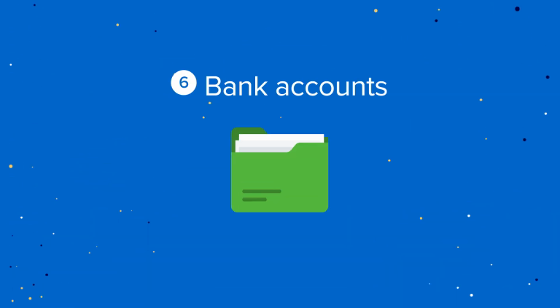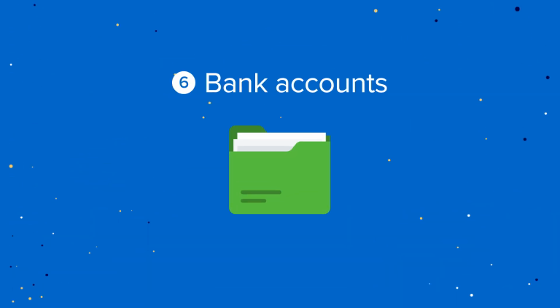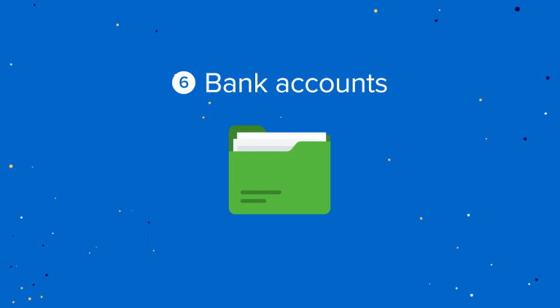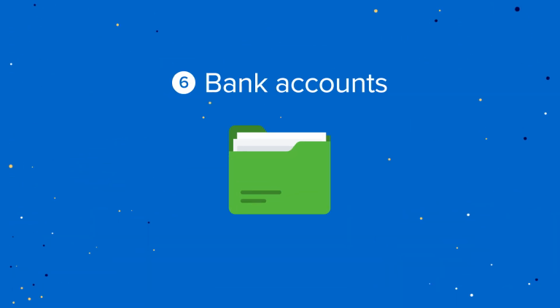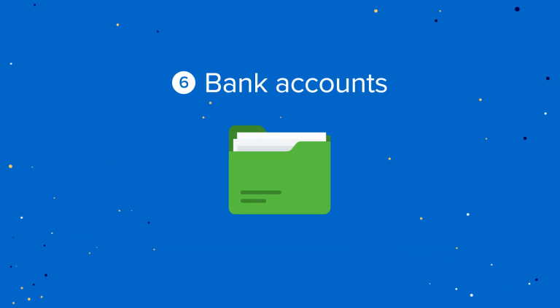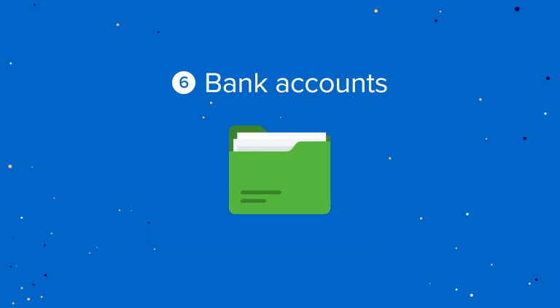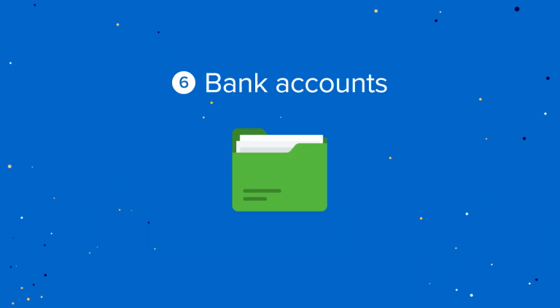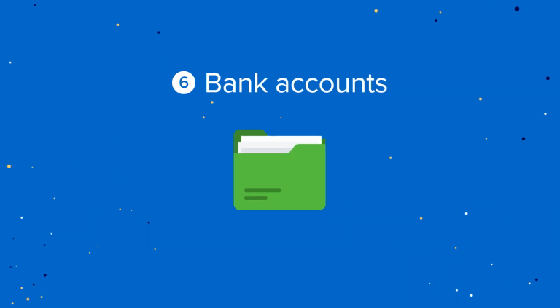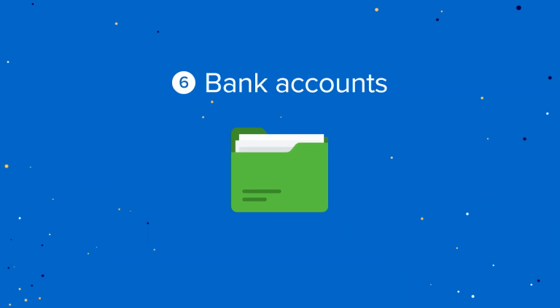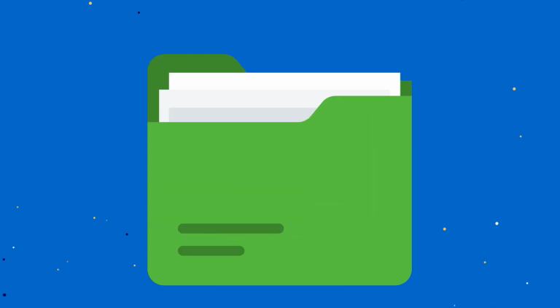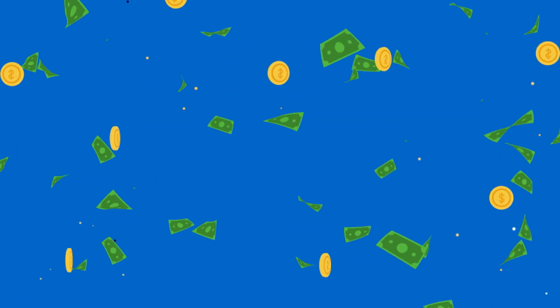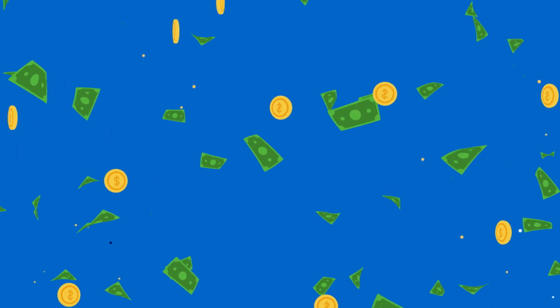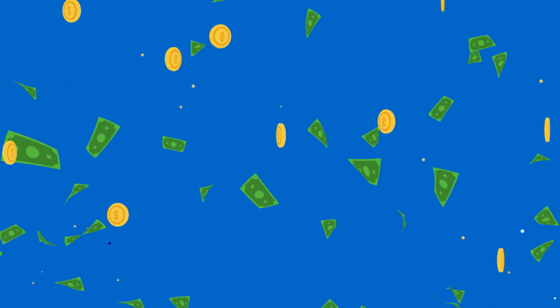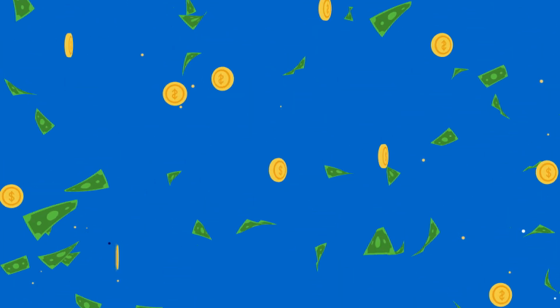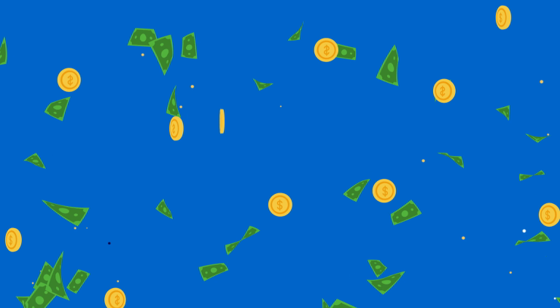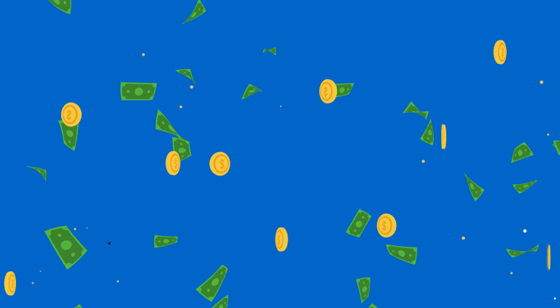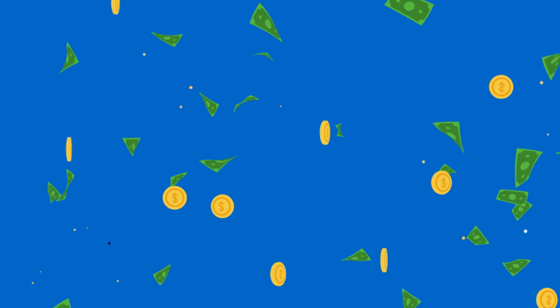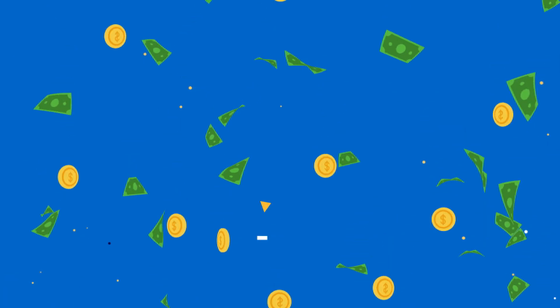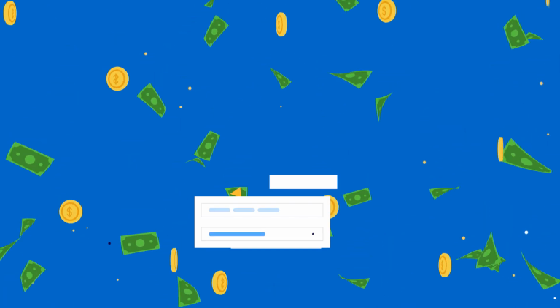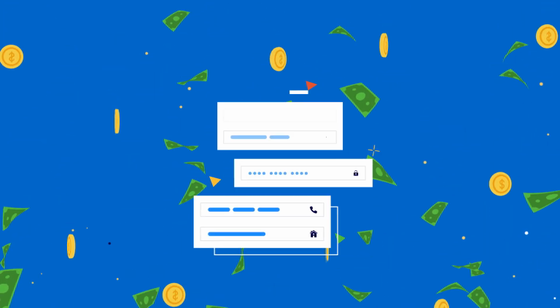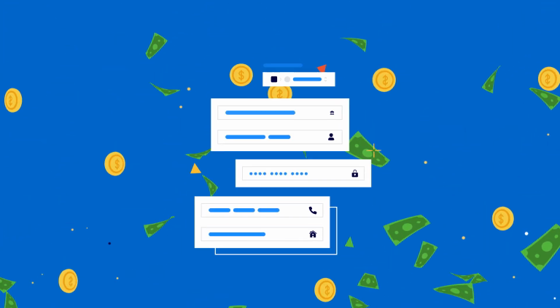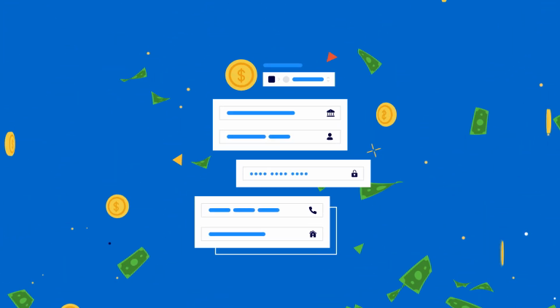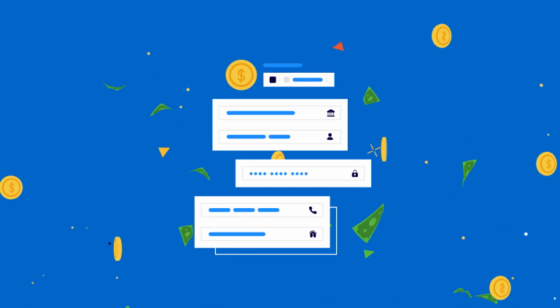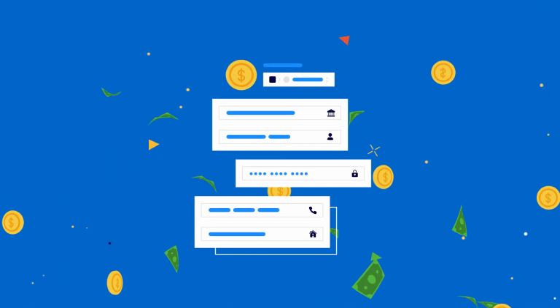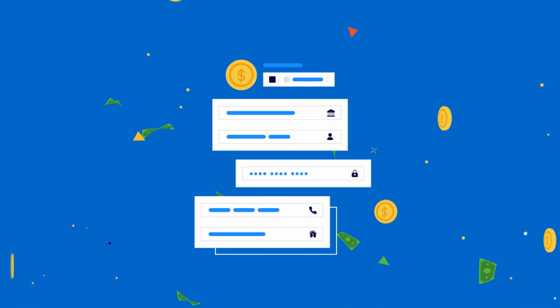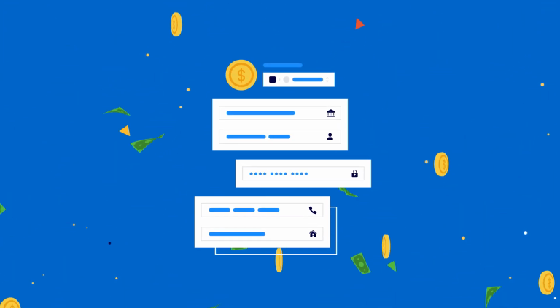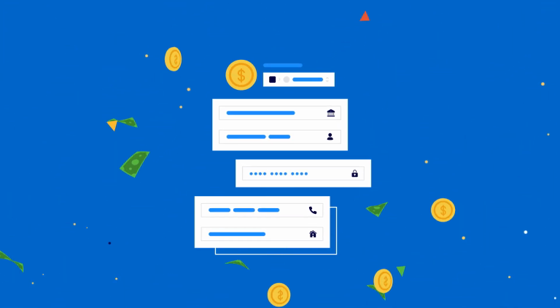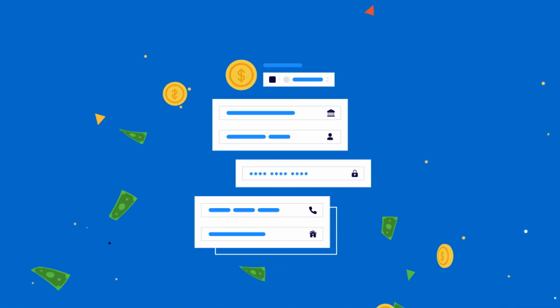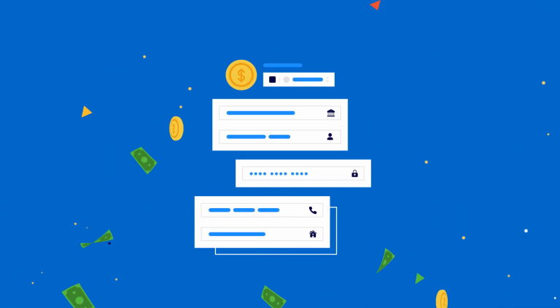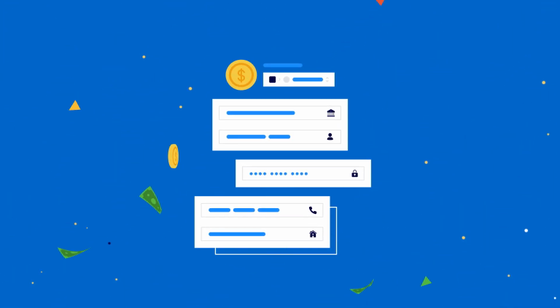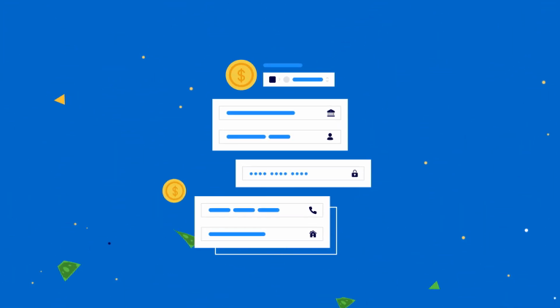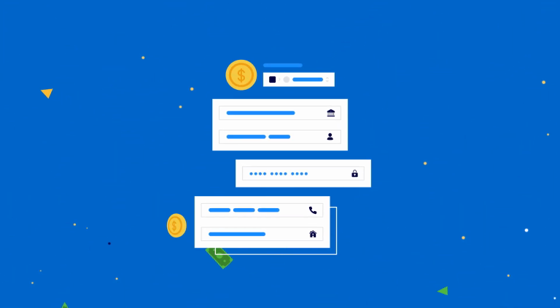Bank accounts. Keep your bank details safe and securely share them with anyone in your family or on your team.